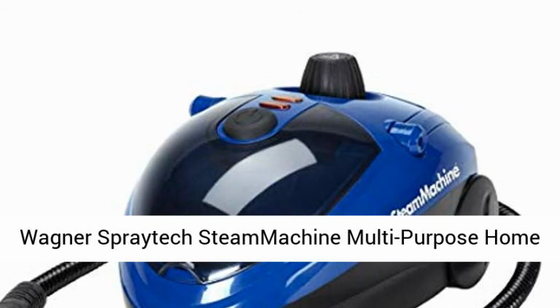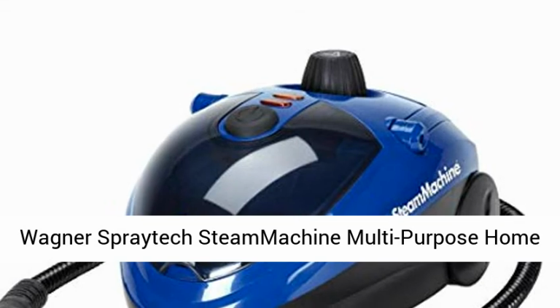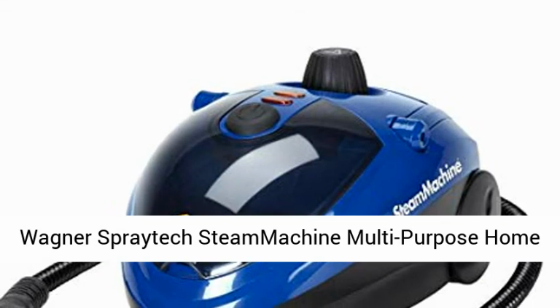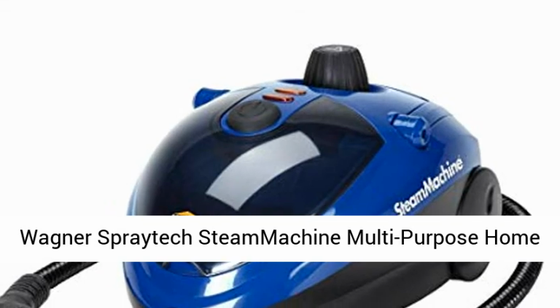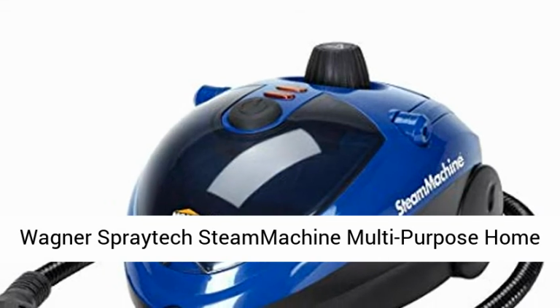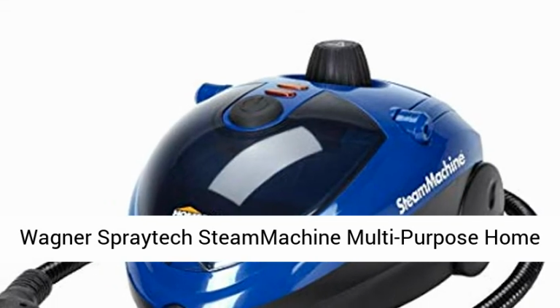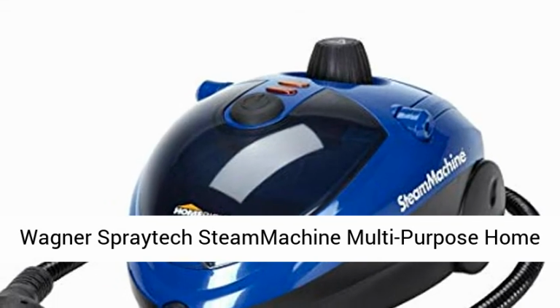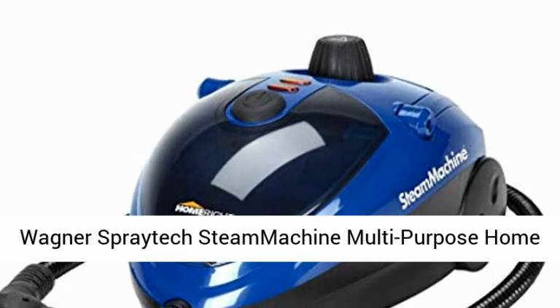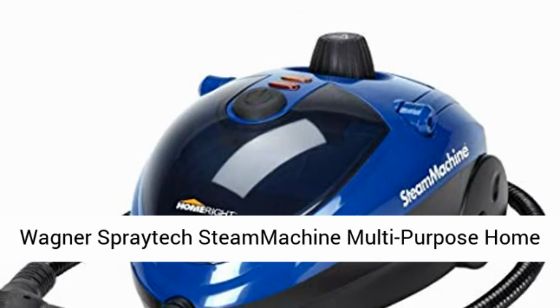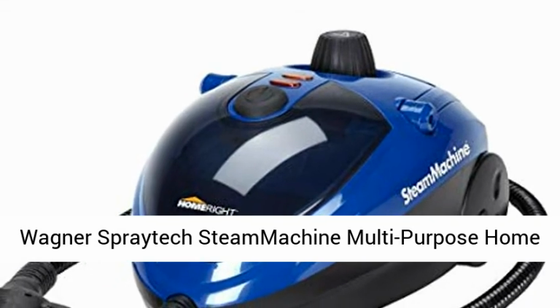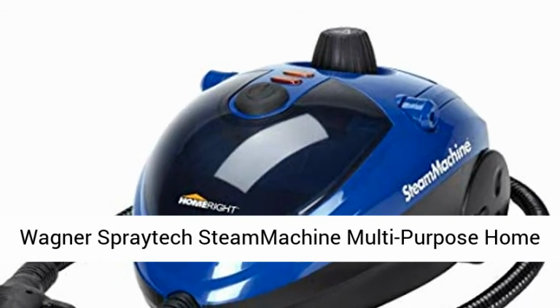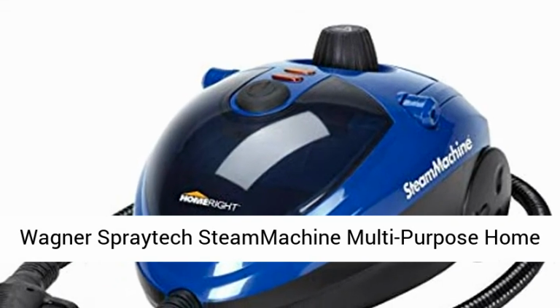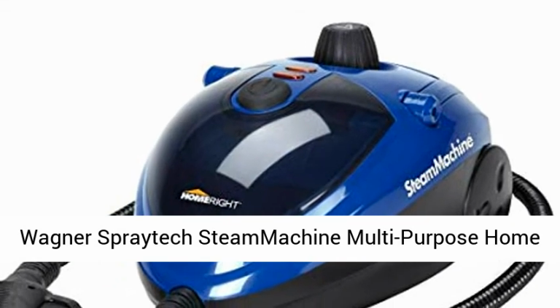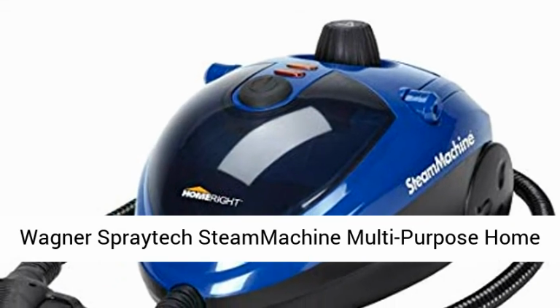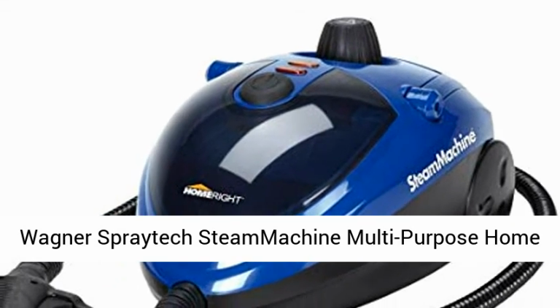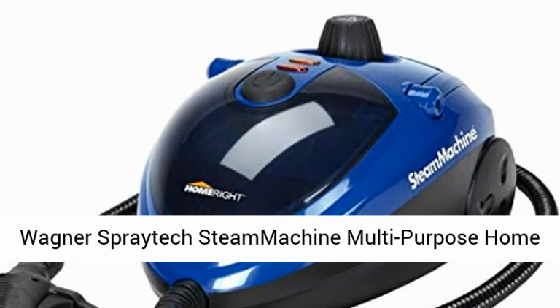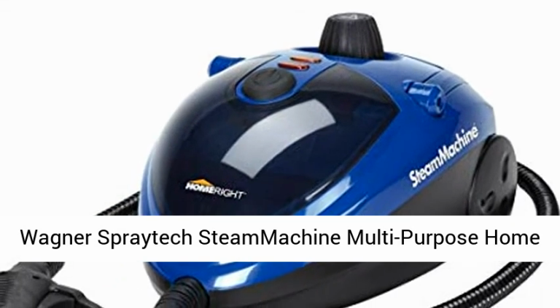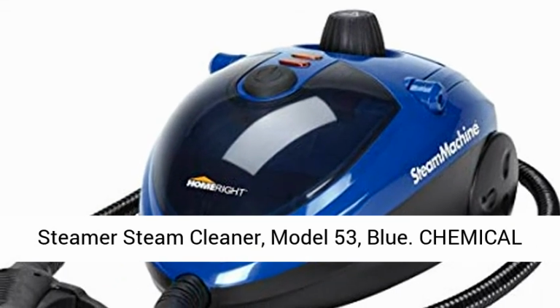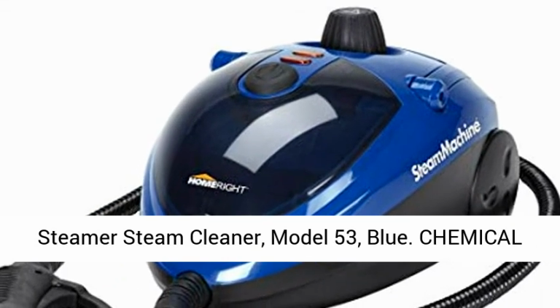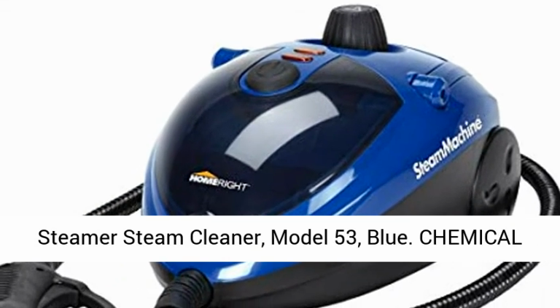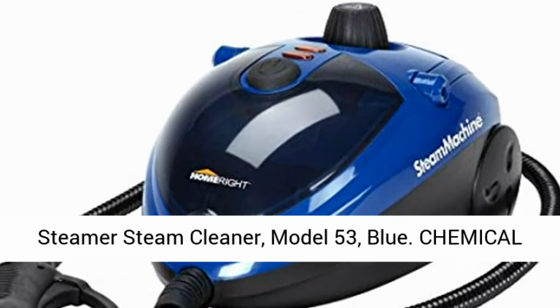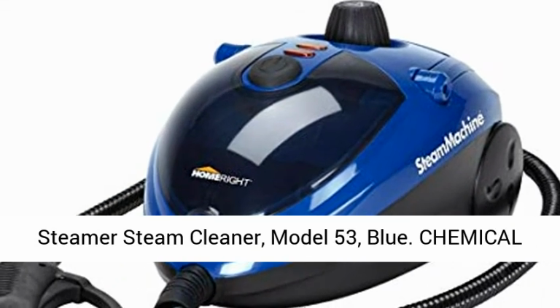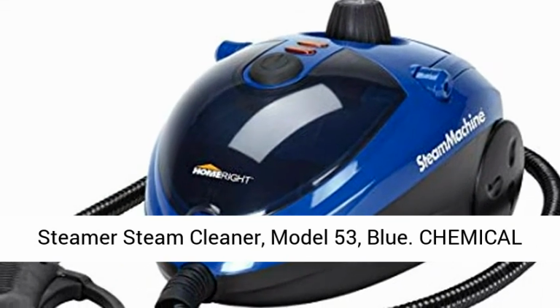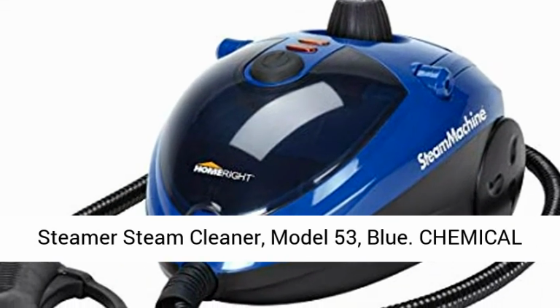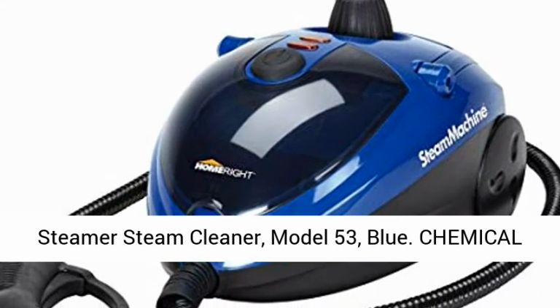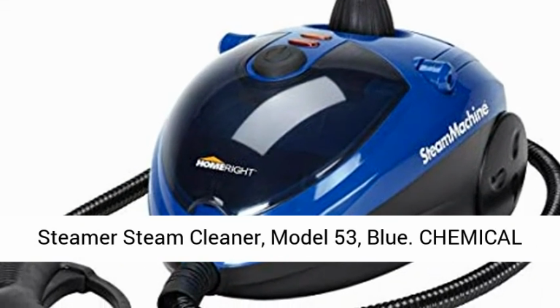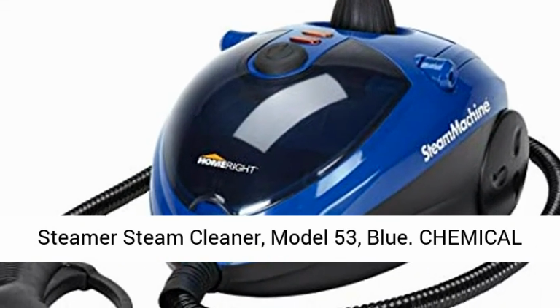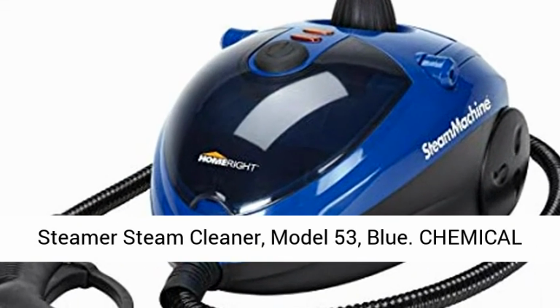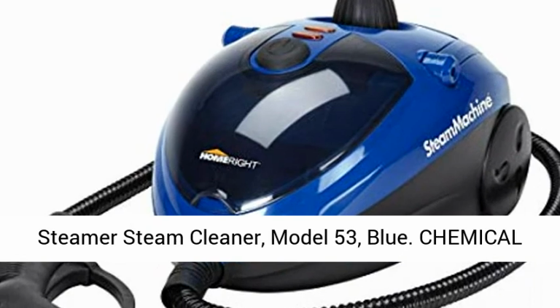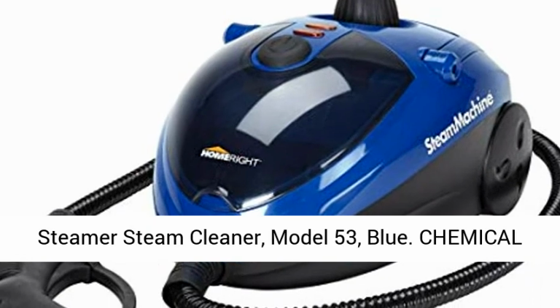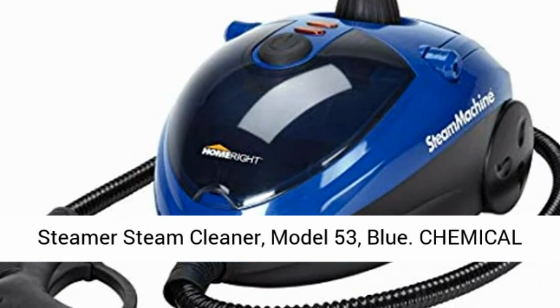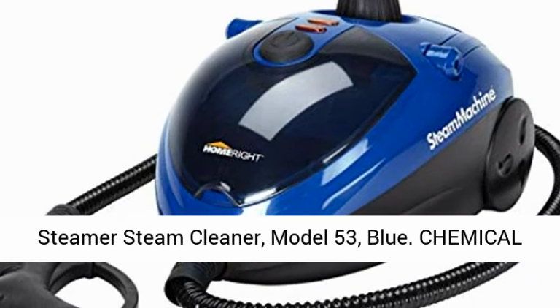Wagner Spraytik Steam Machine Multi-Purpose Home Steamer Steam Cleaner, Model 53, Blue.